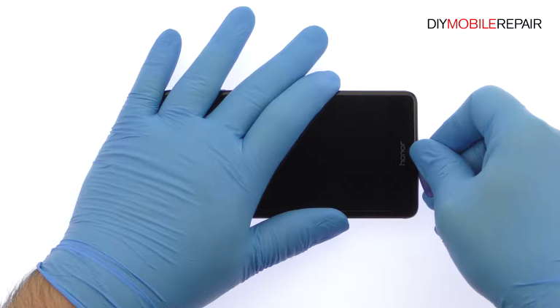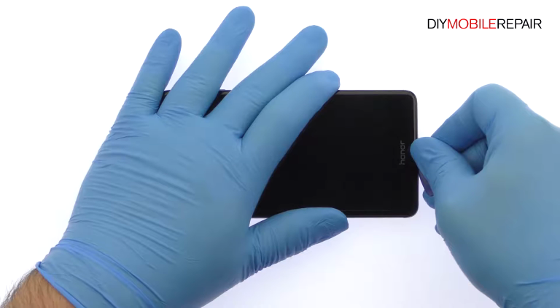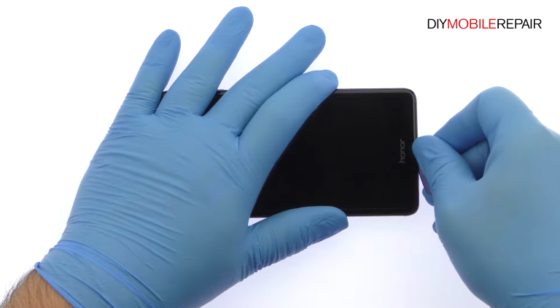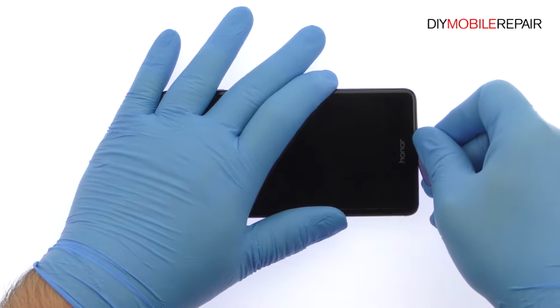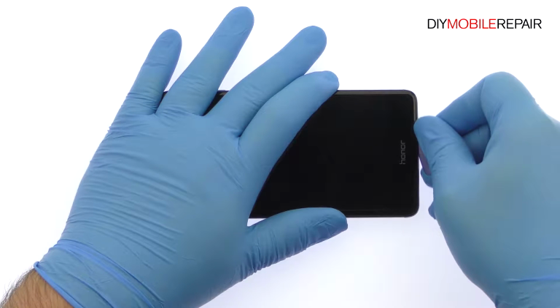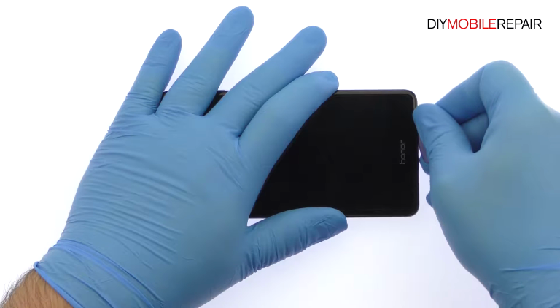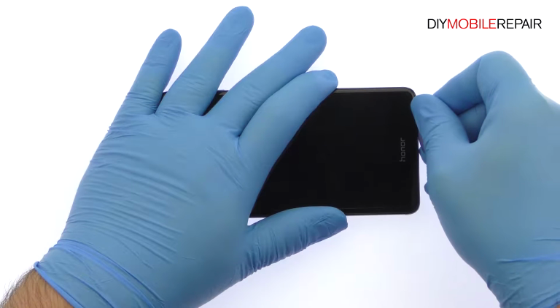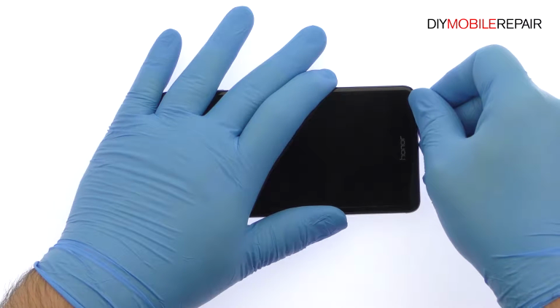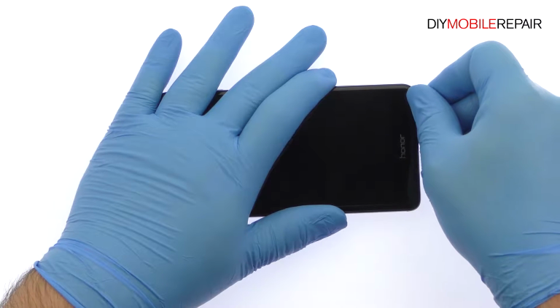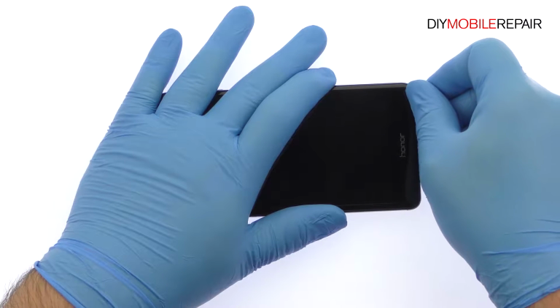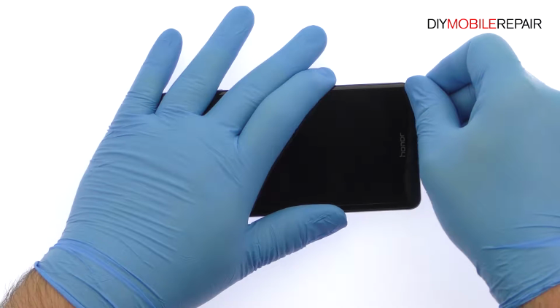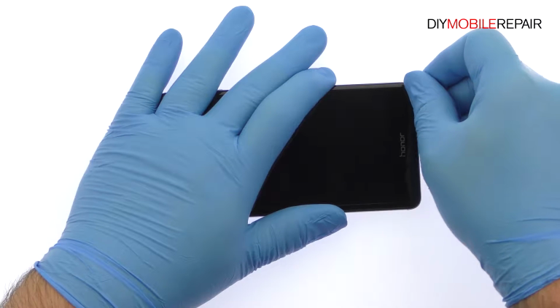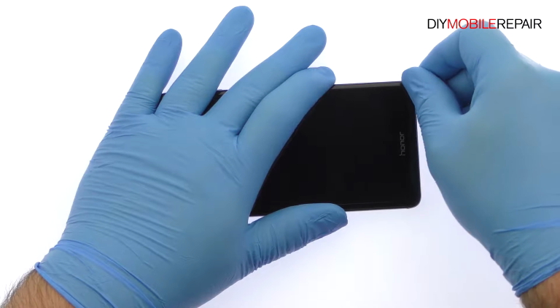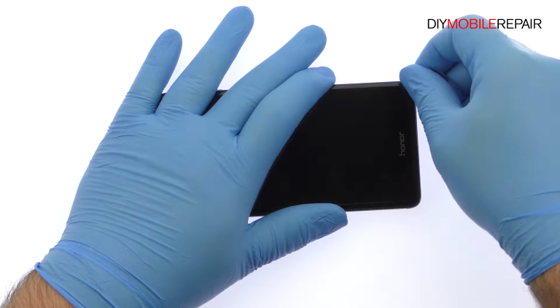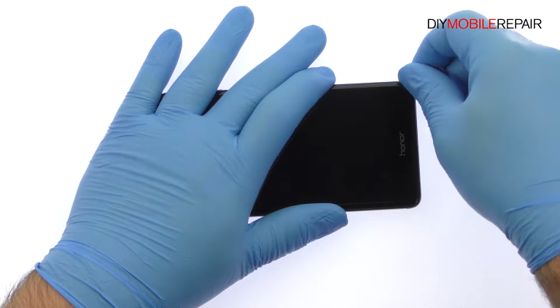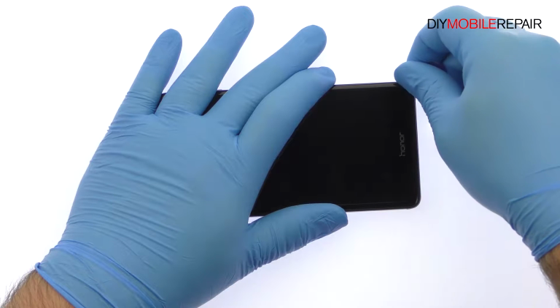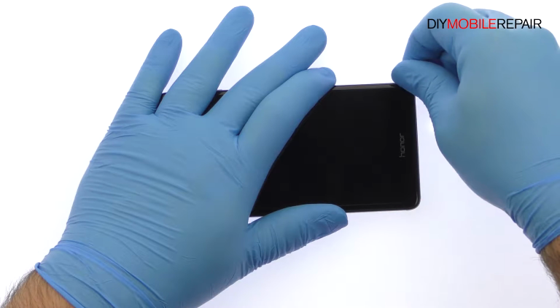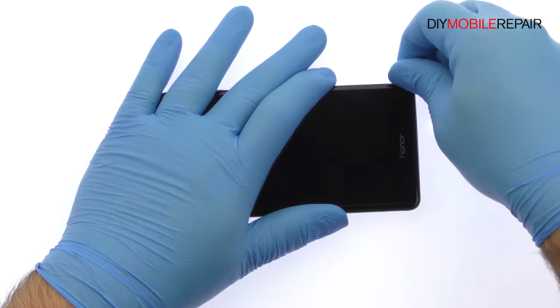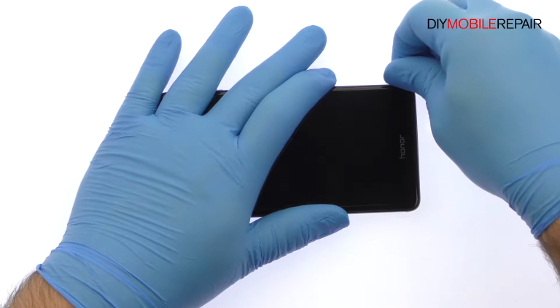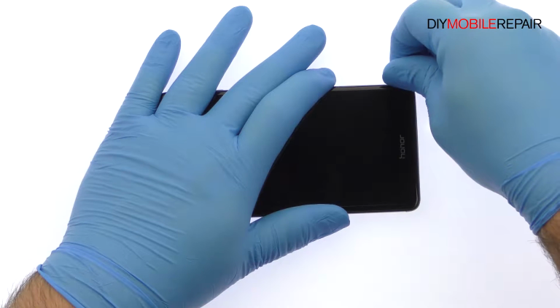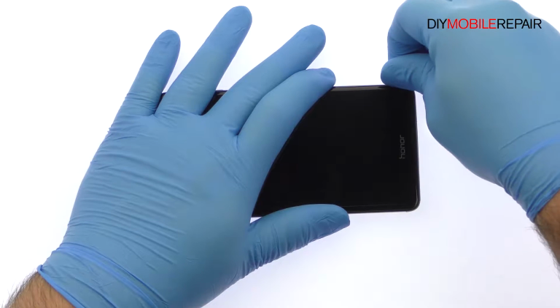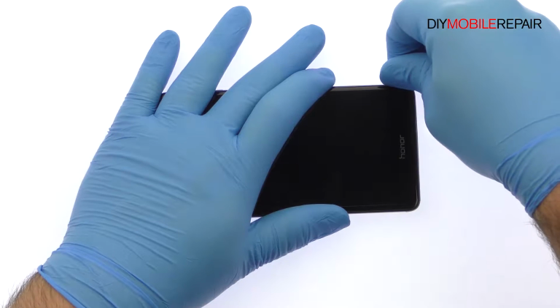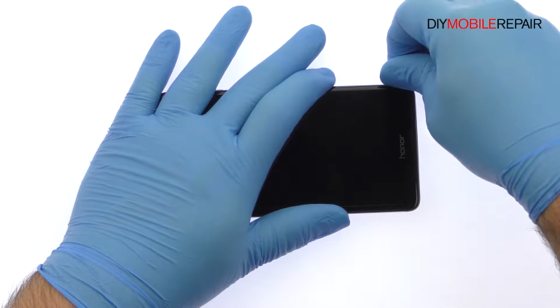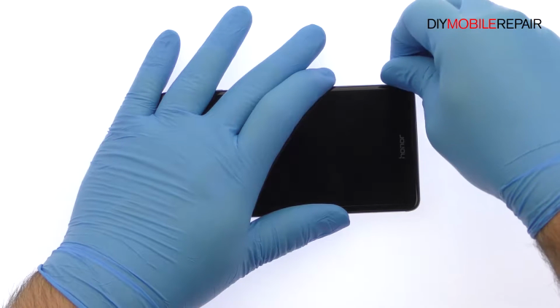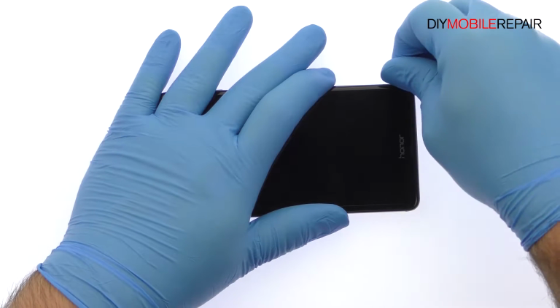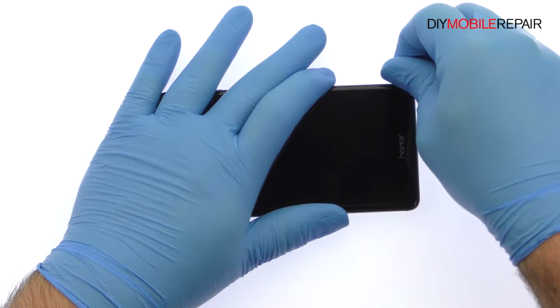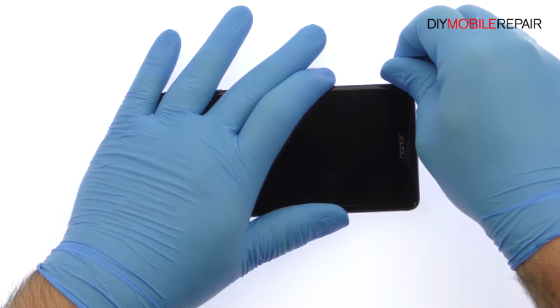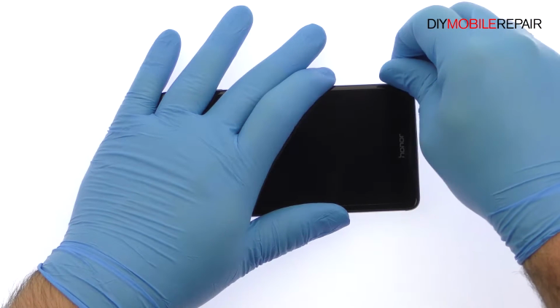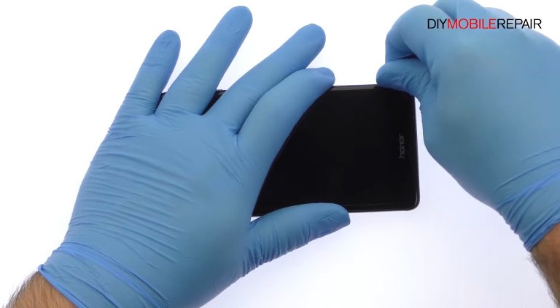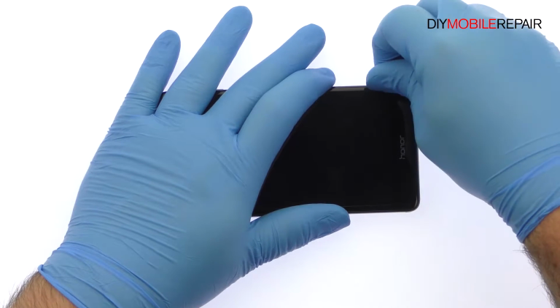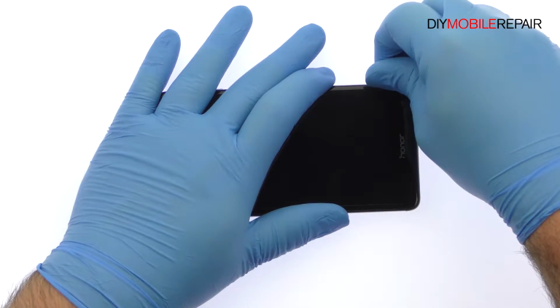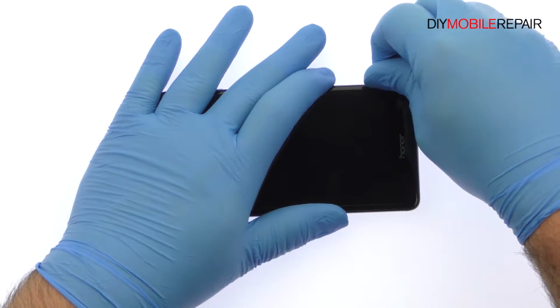Use a Plastic Triangle Opening Tool to release the clips and pop the Huawei phone out of its metallic rear enclosure.